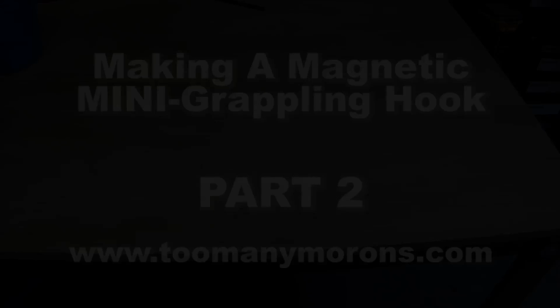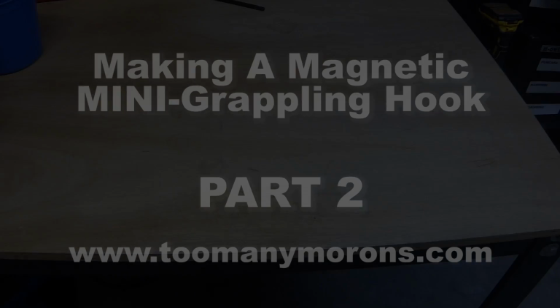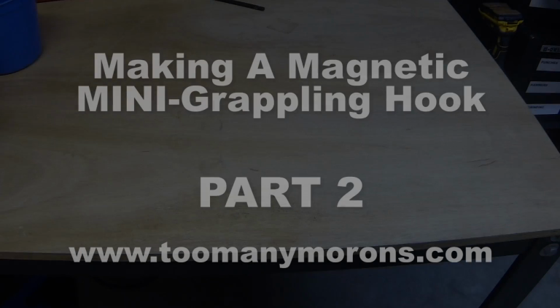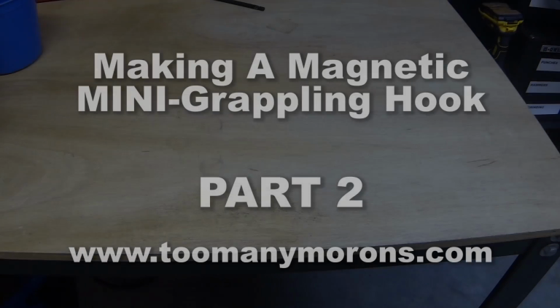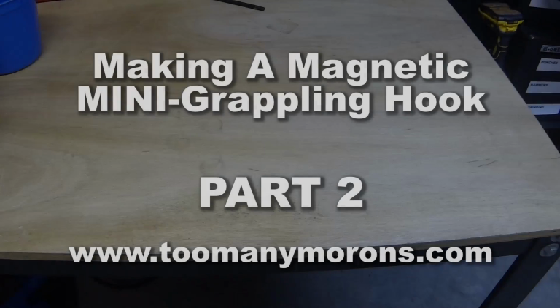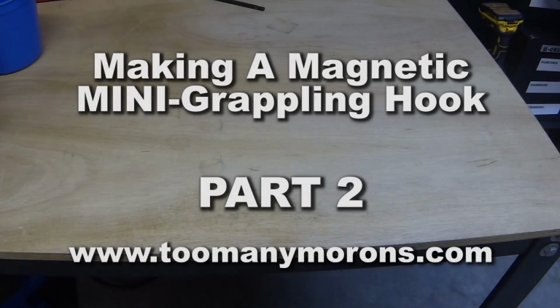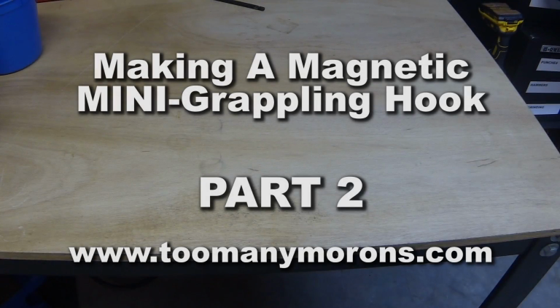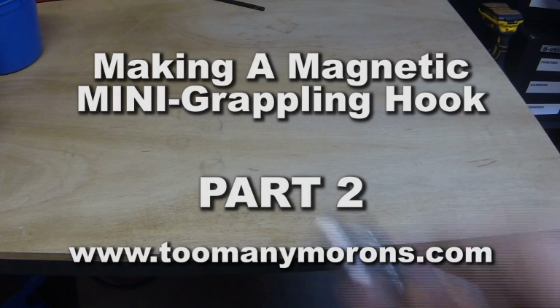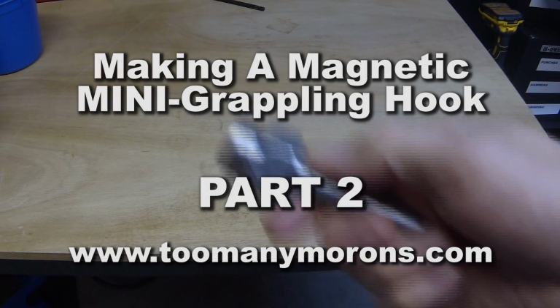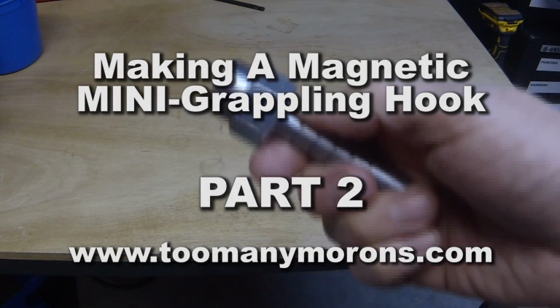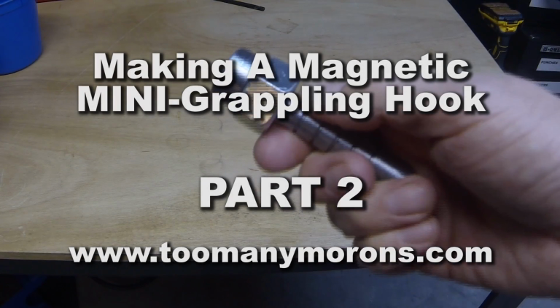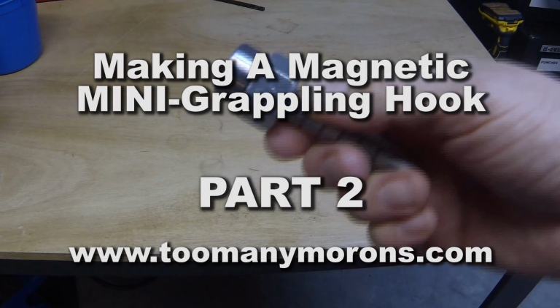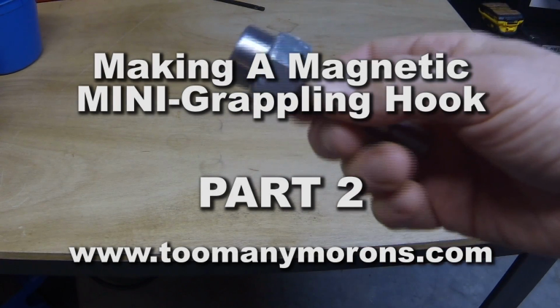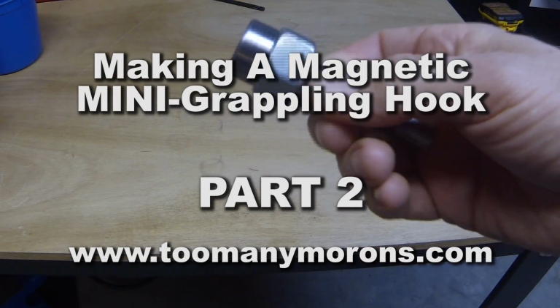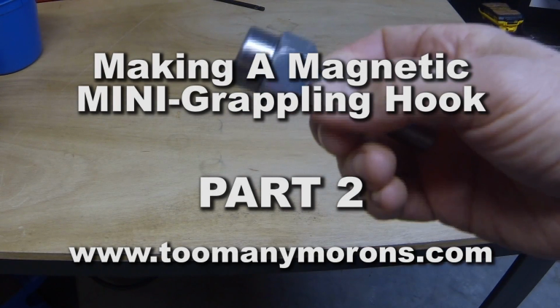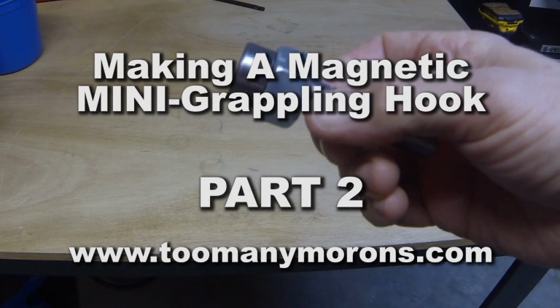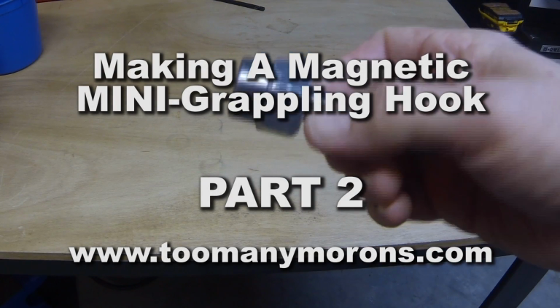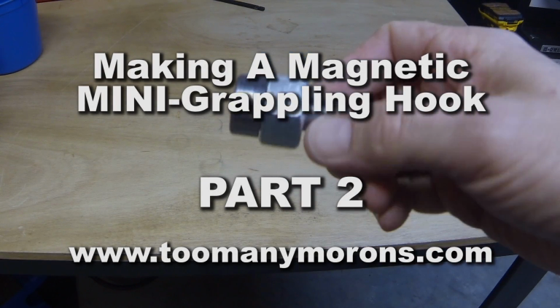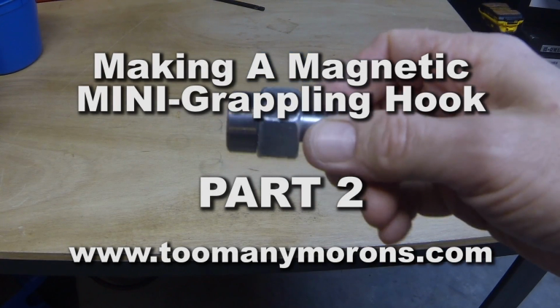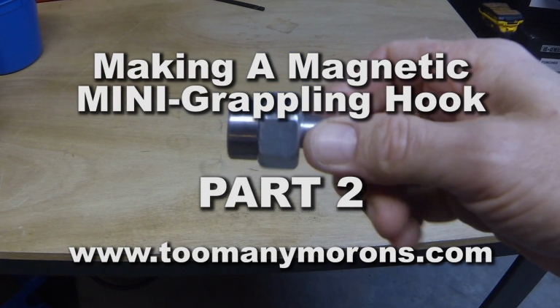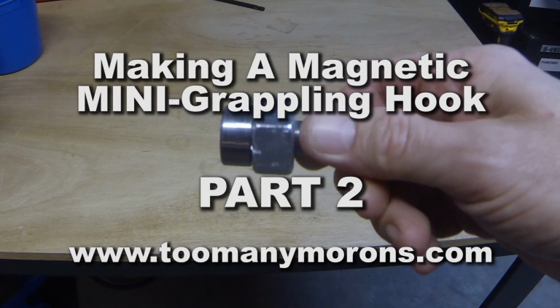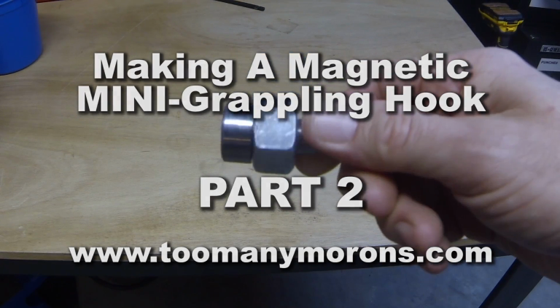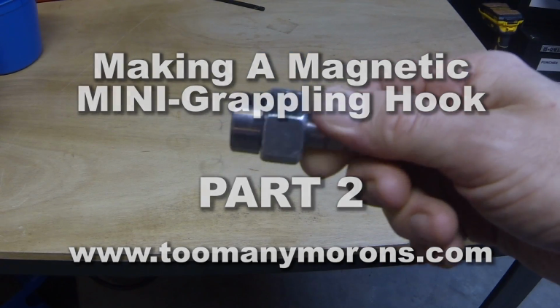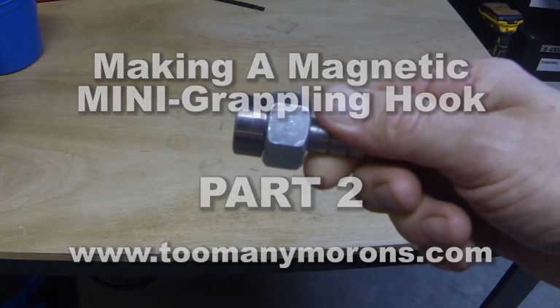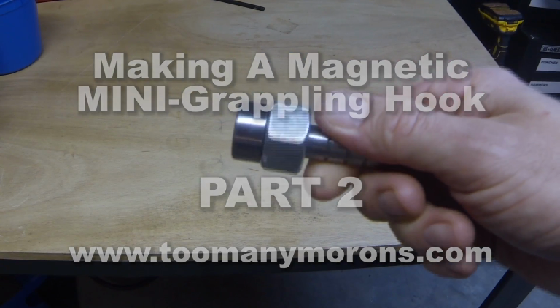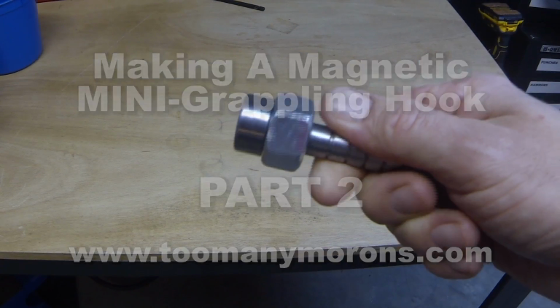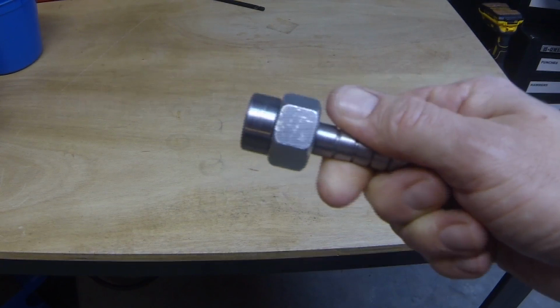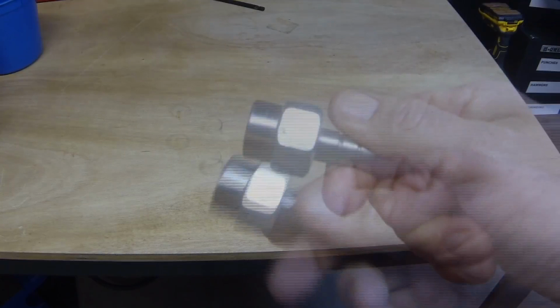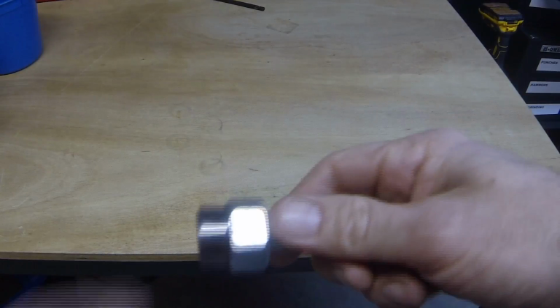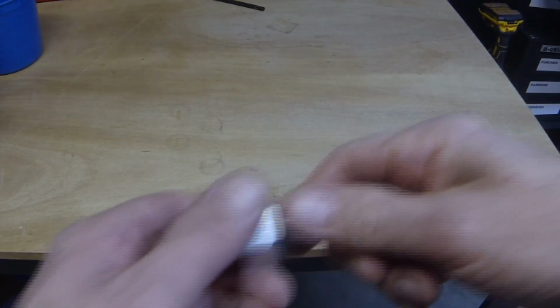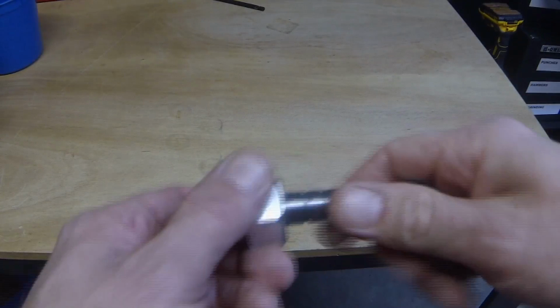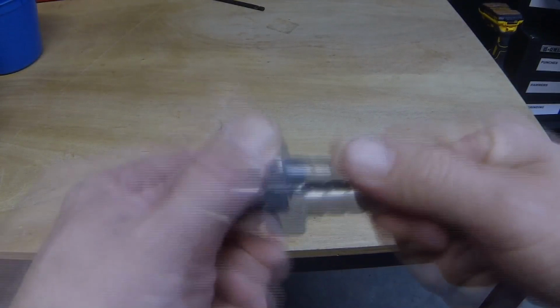Okay, day two. I'm going to try to get the prongs mounted on this nut today.